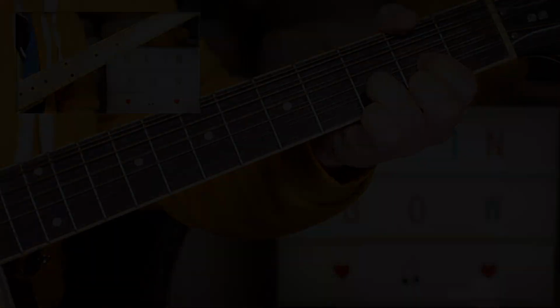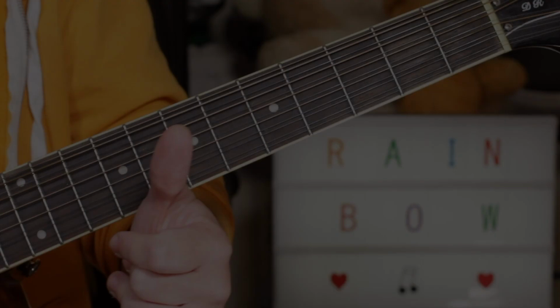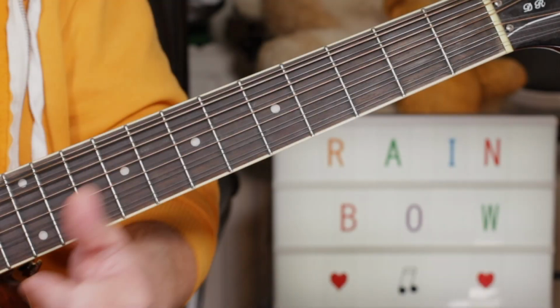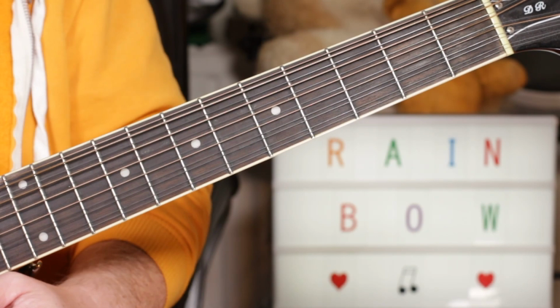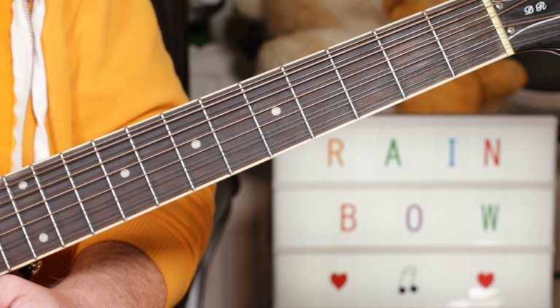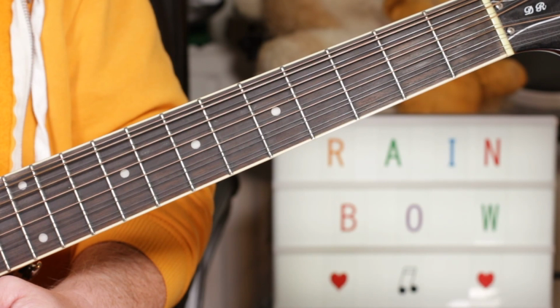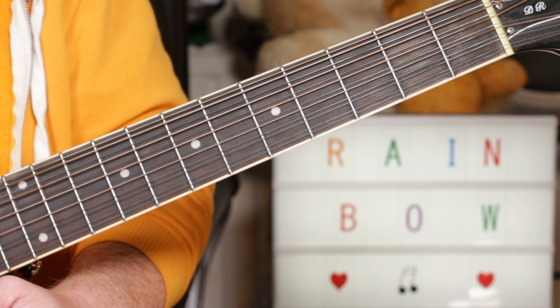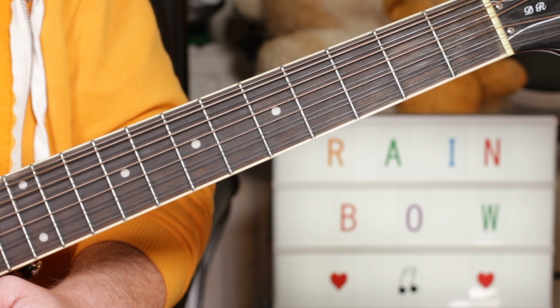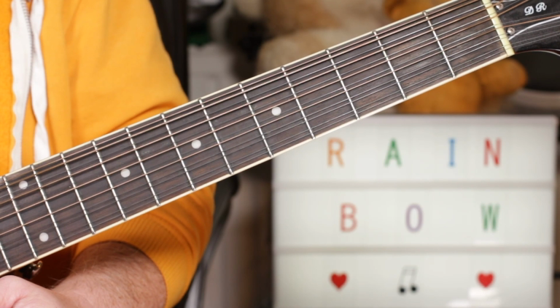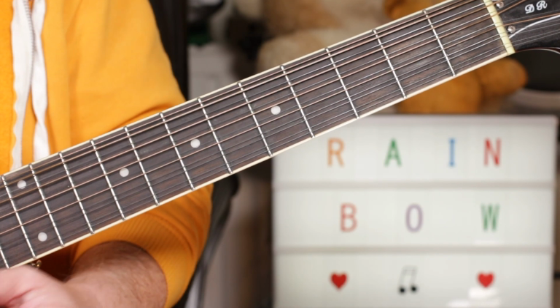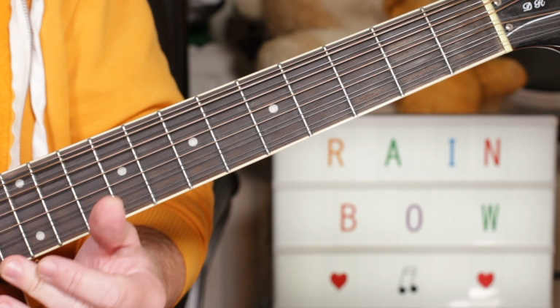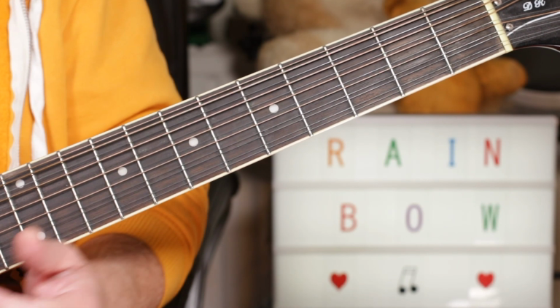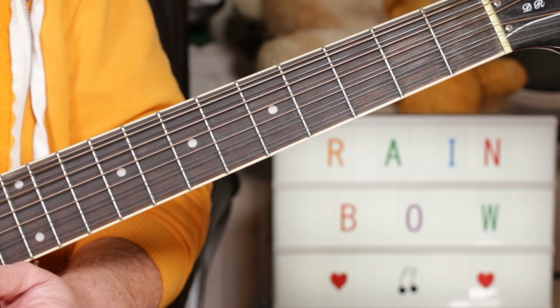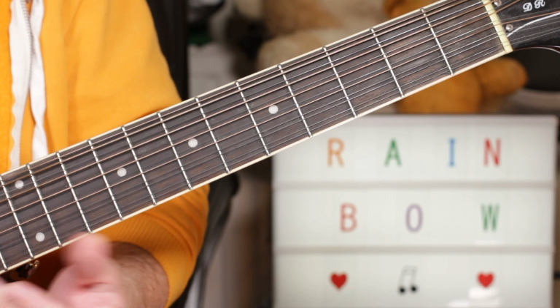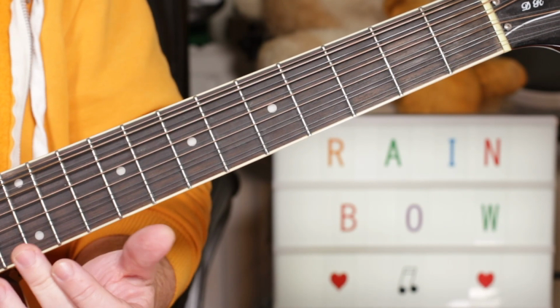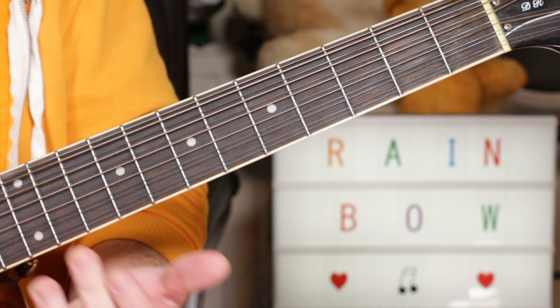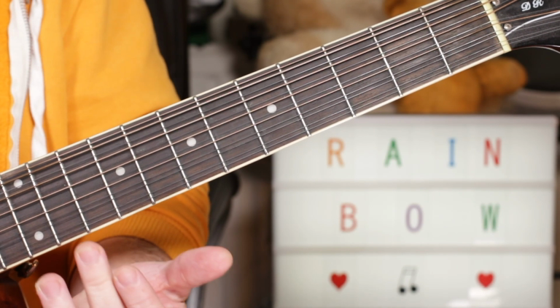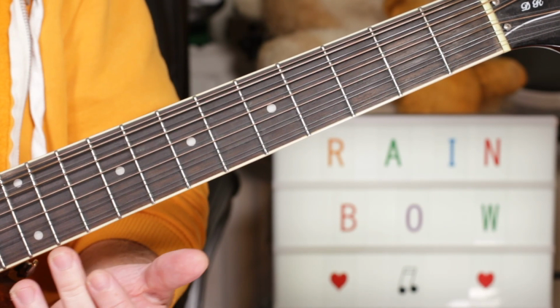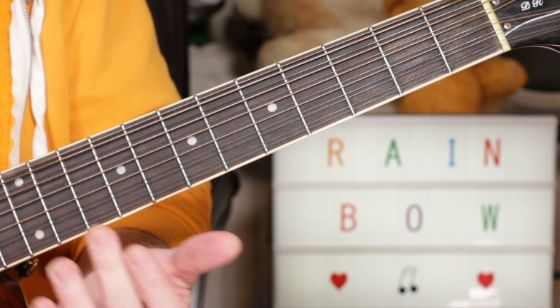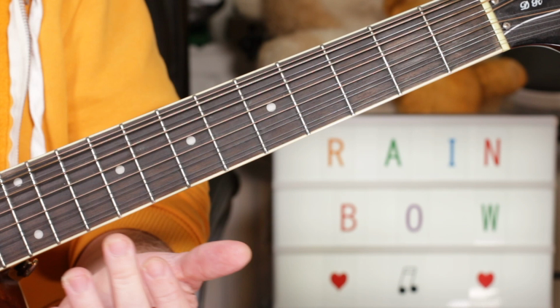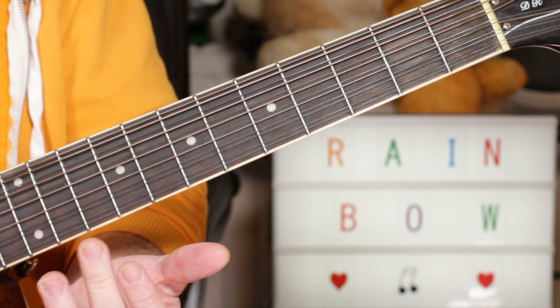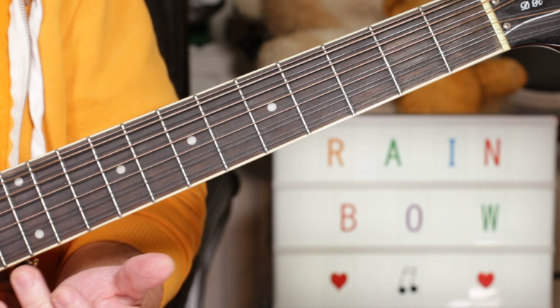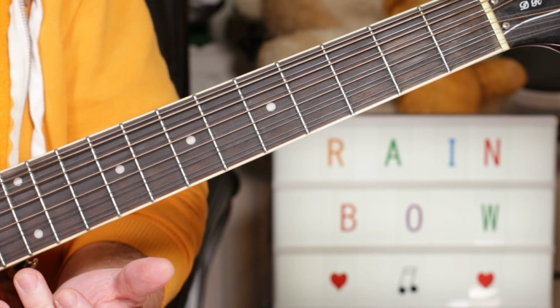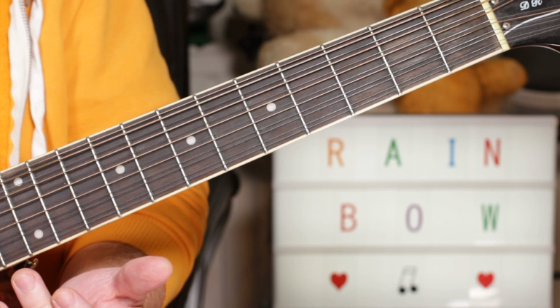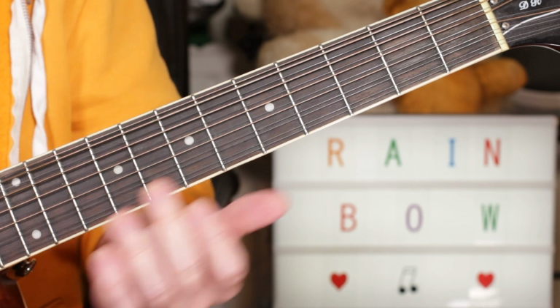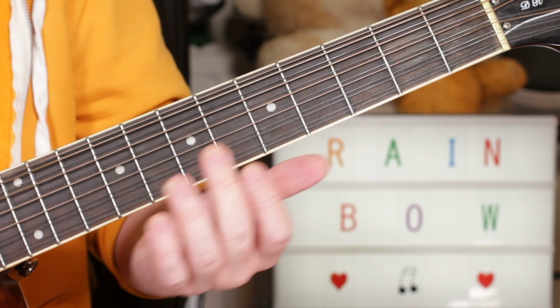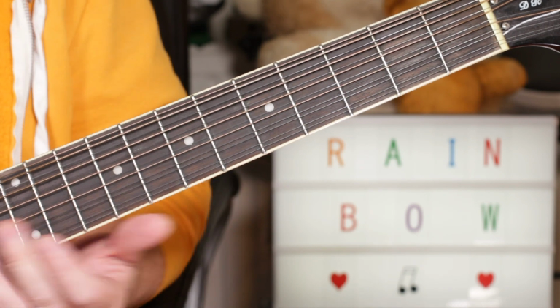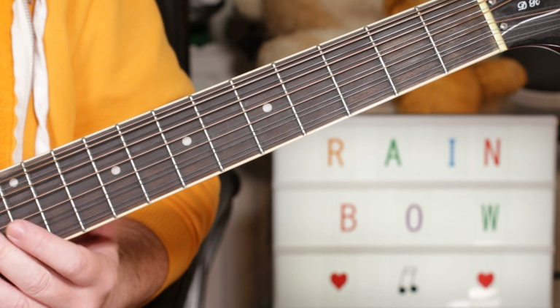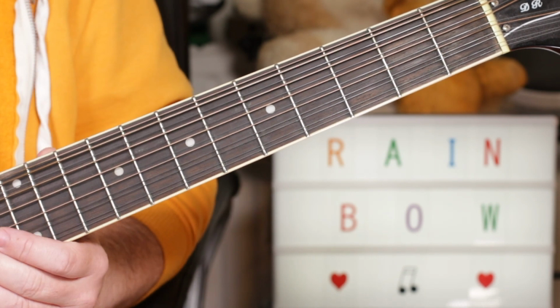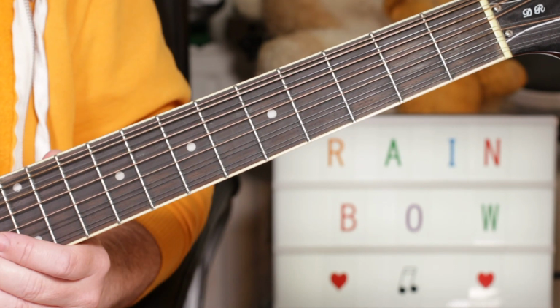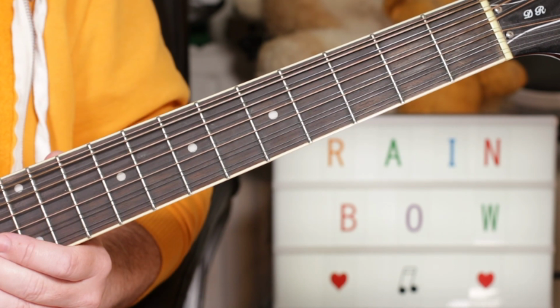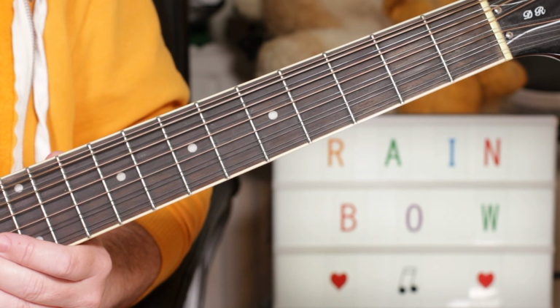Hey guitar buddies, in tribute to Geoffrey Hayes who's just passed away, that was the rainbow theme.